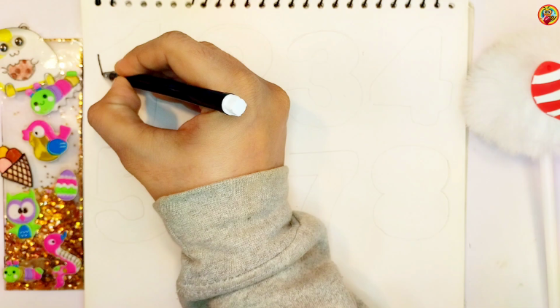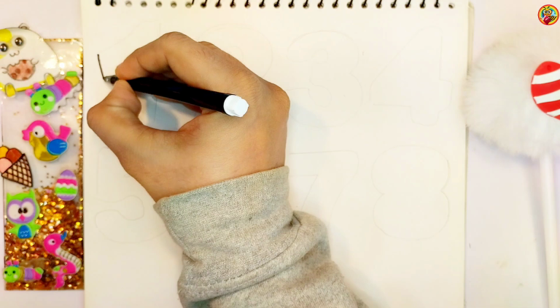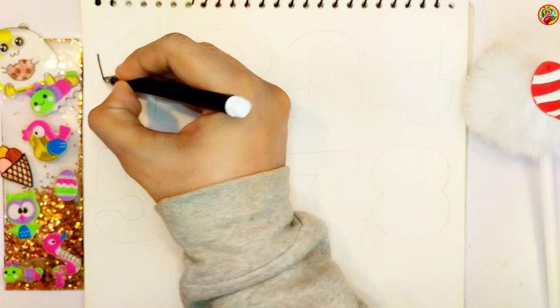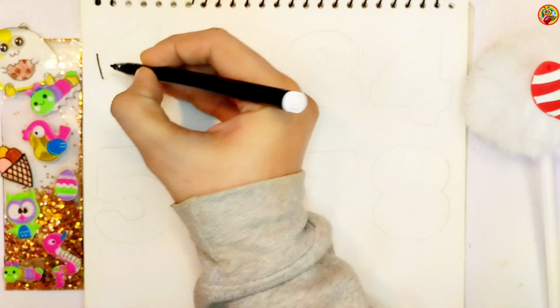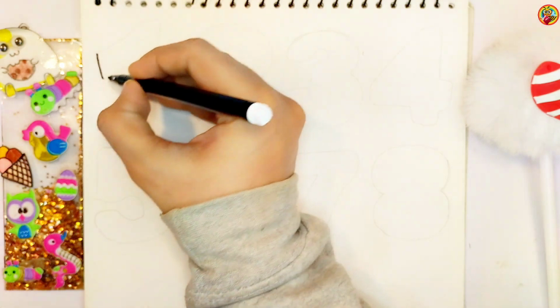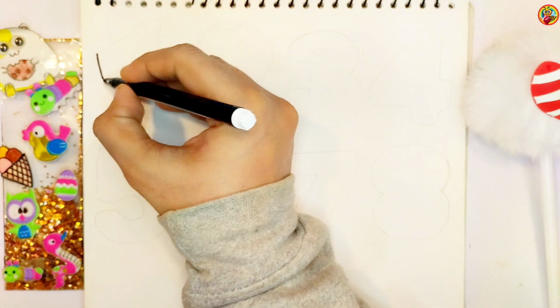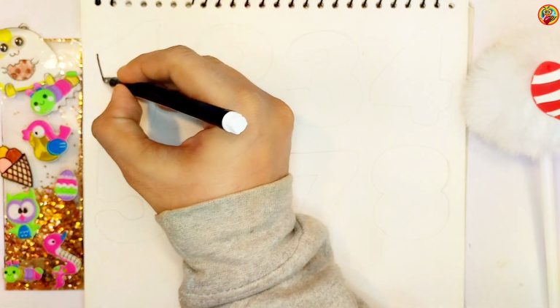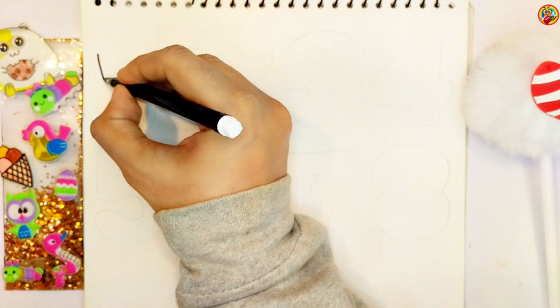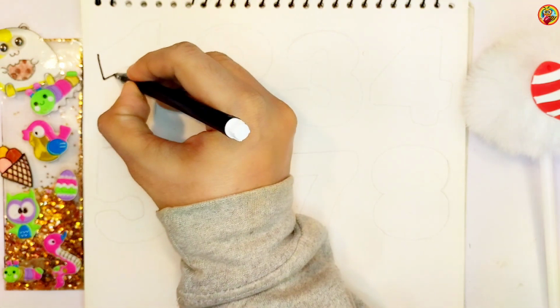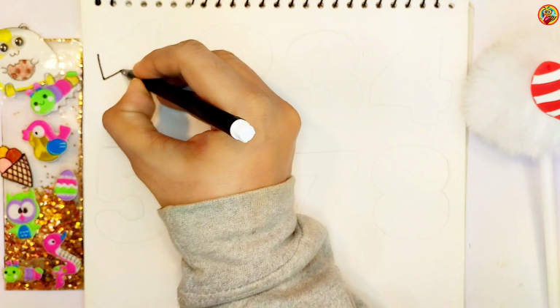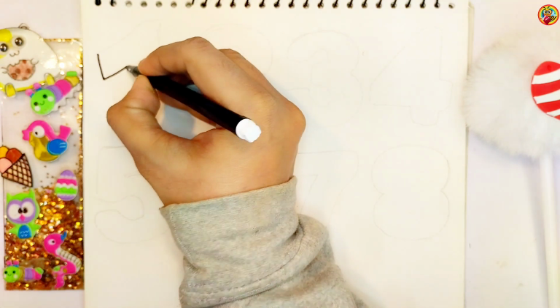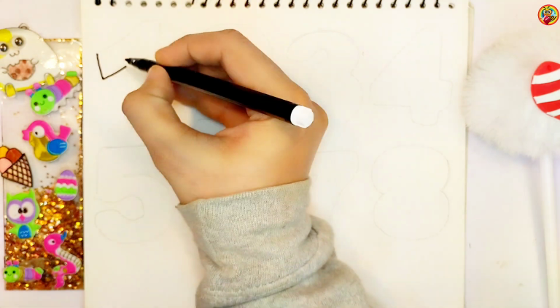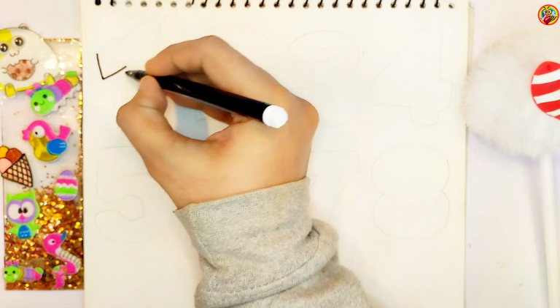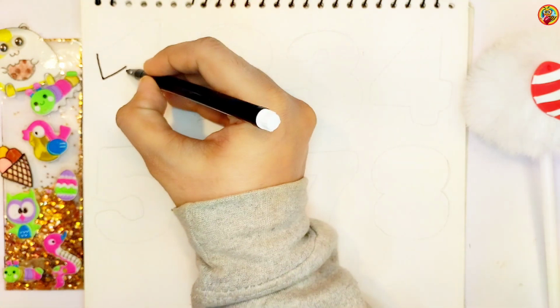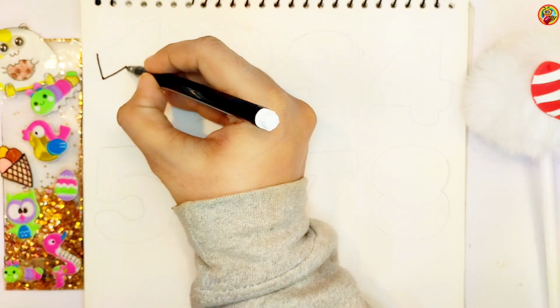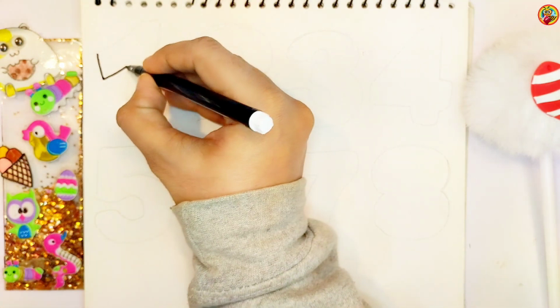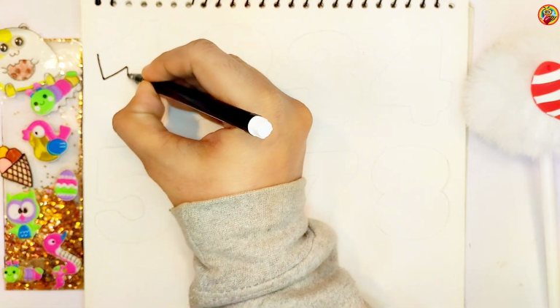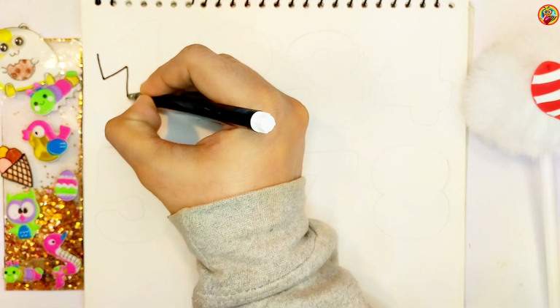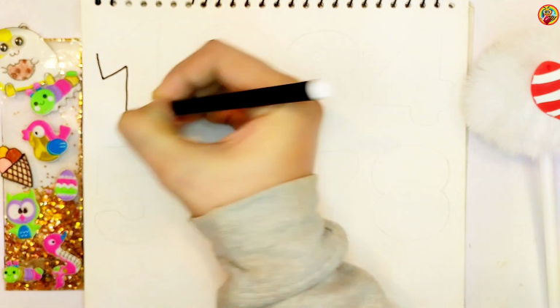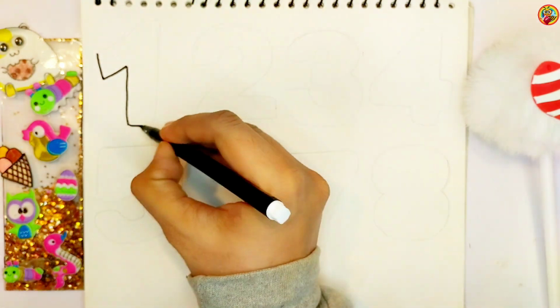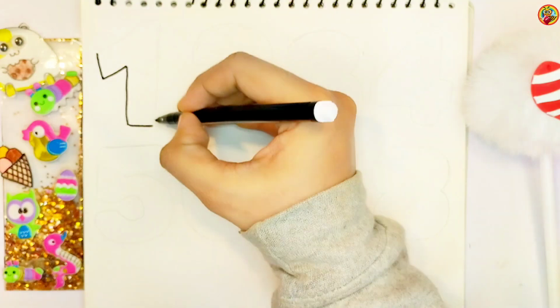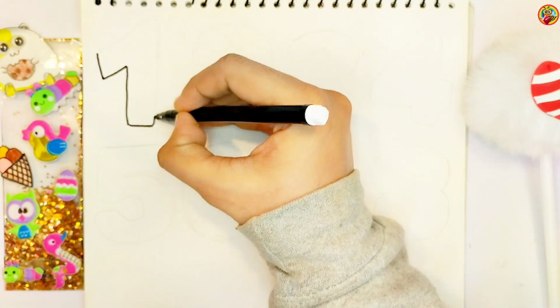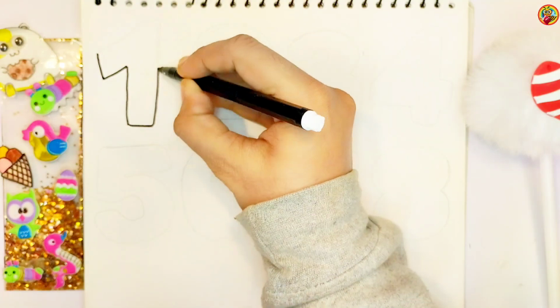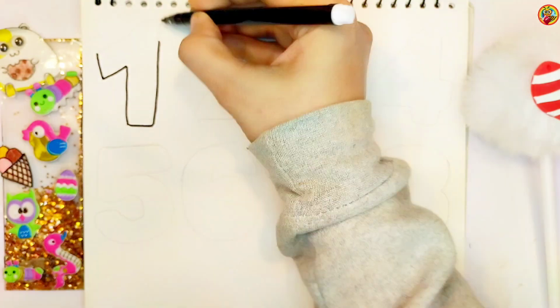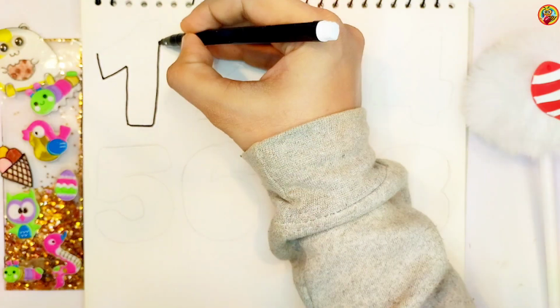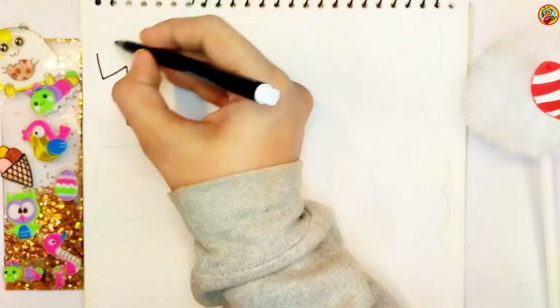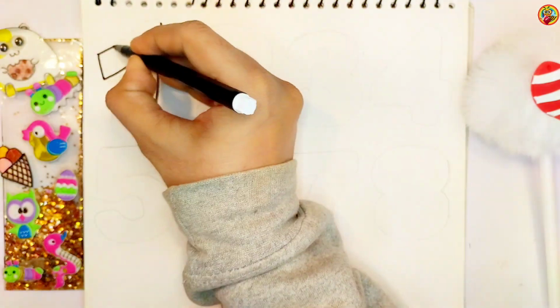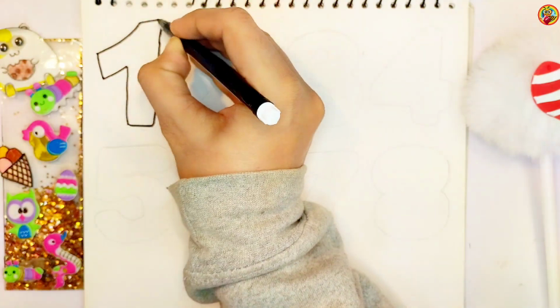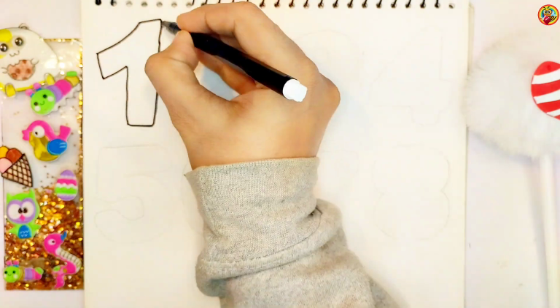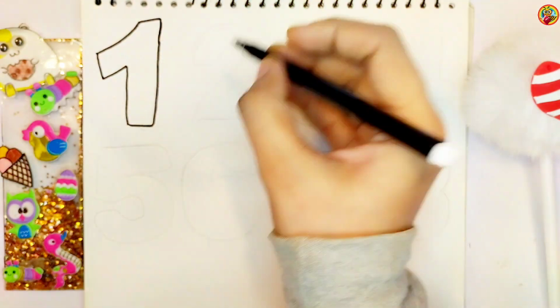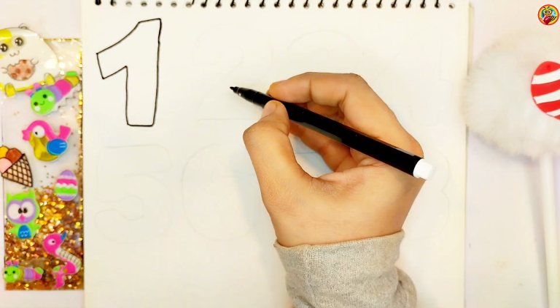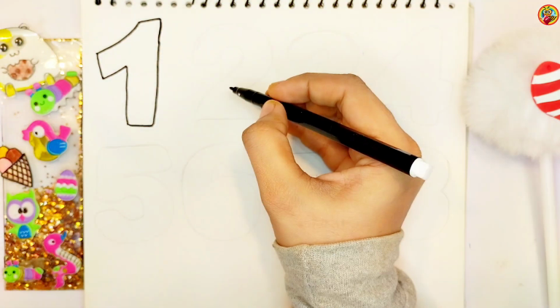Now I am going to use this black marker to make this beautiful drawing more visible.